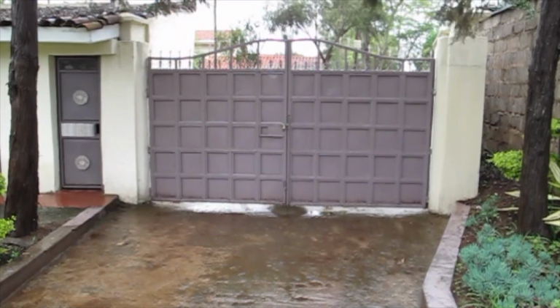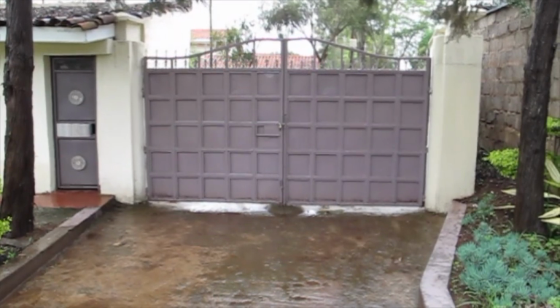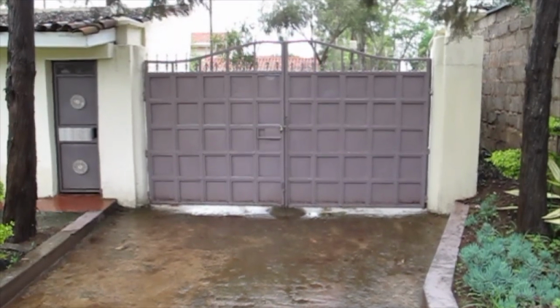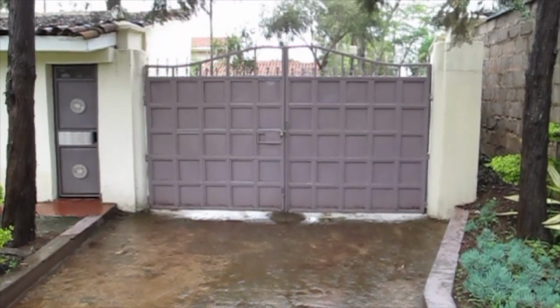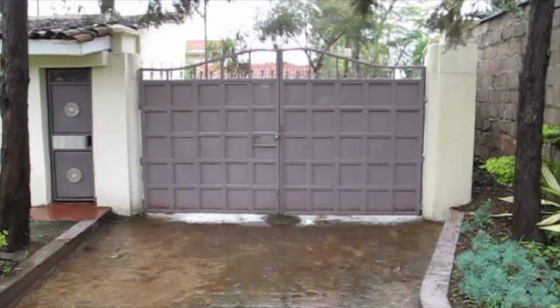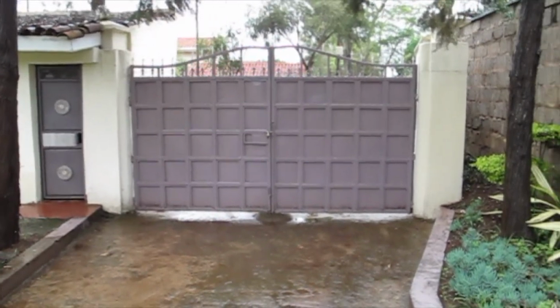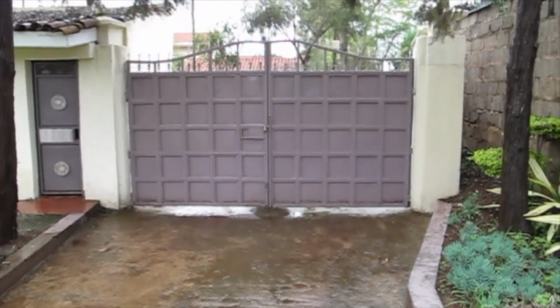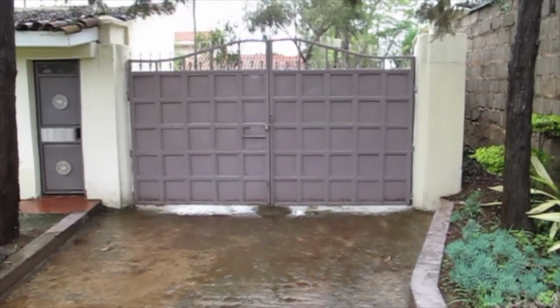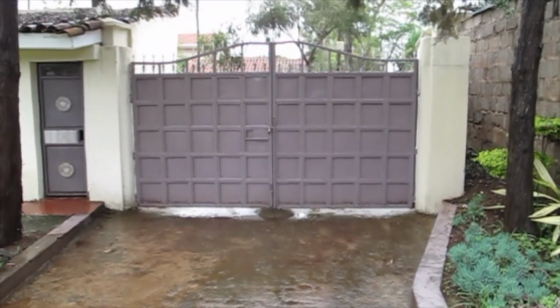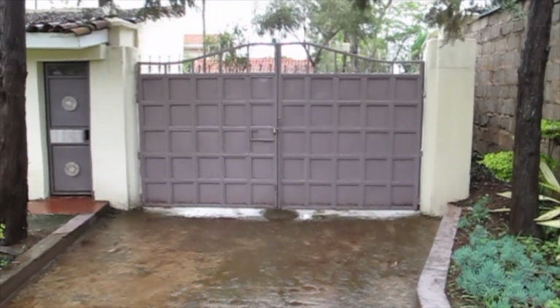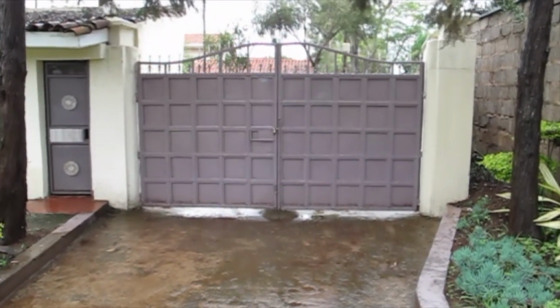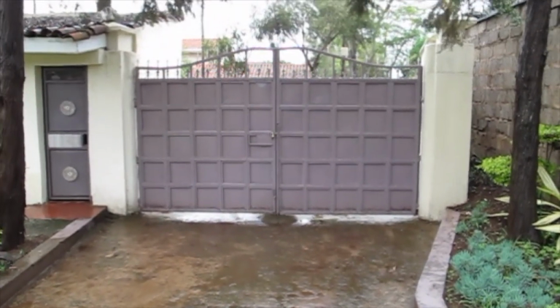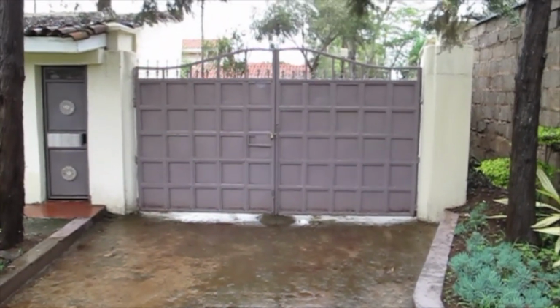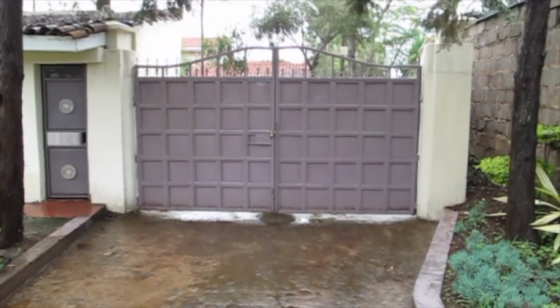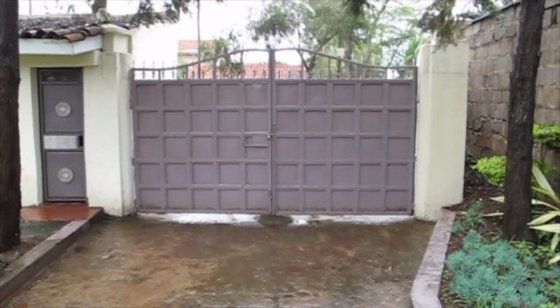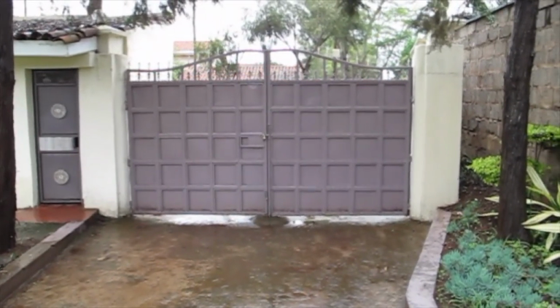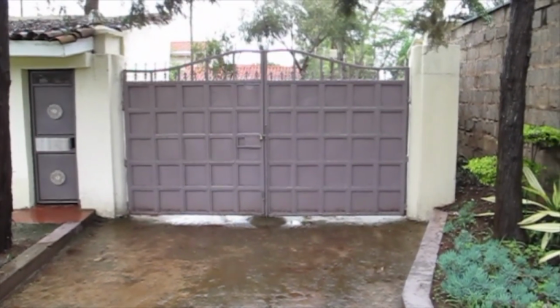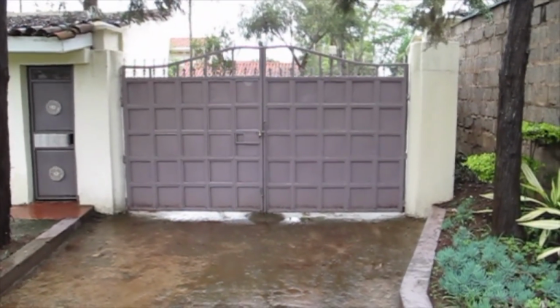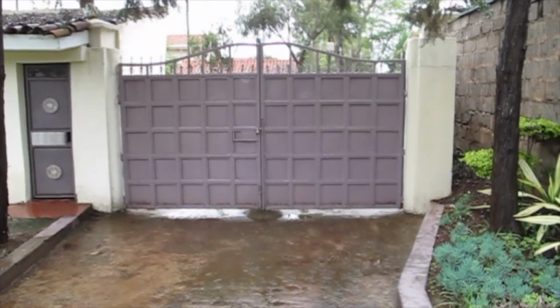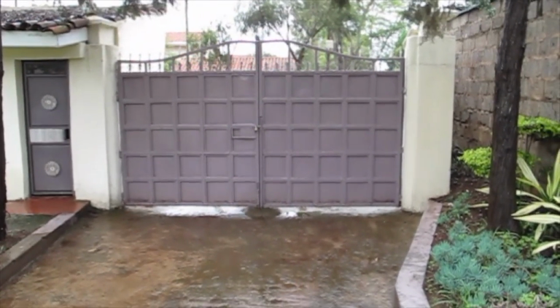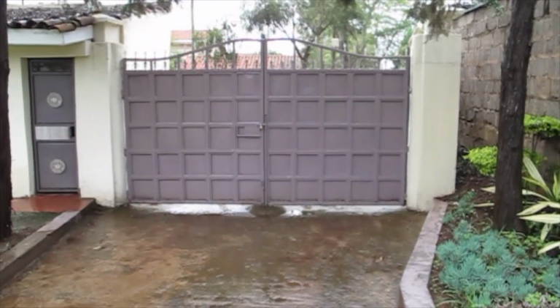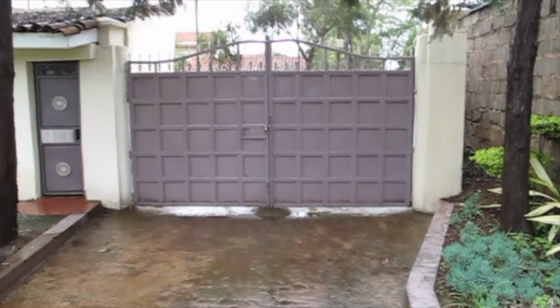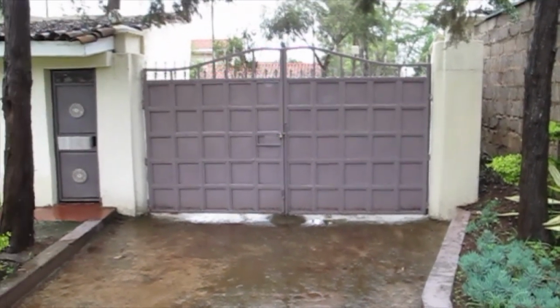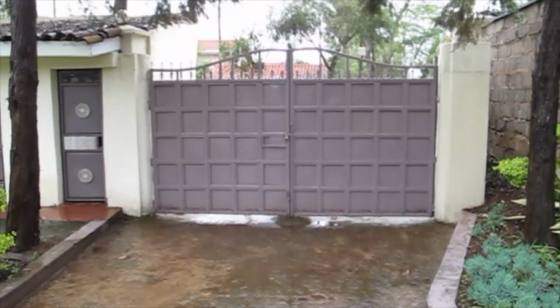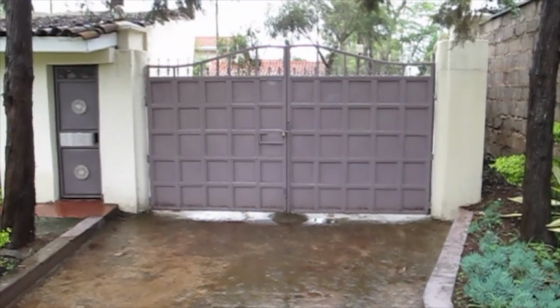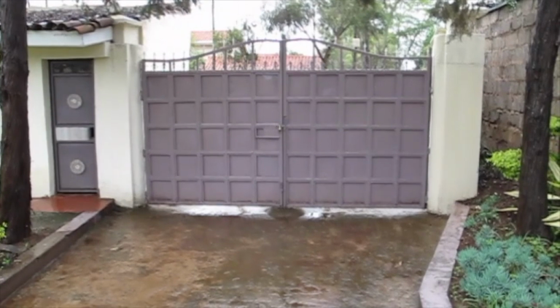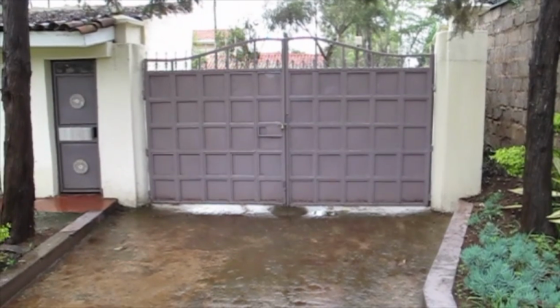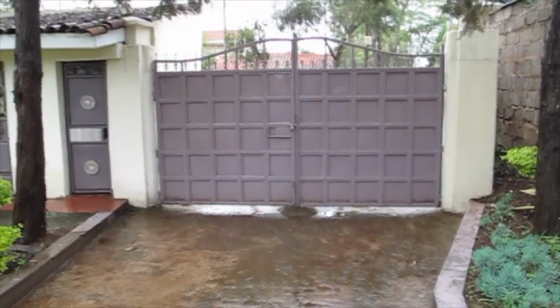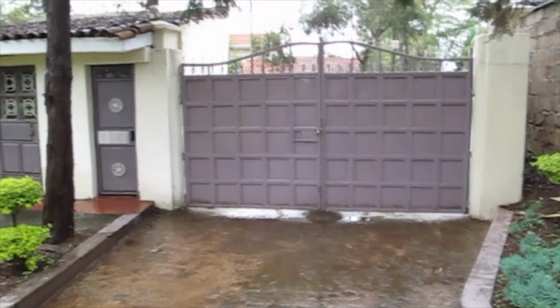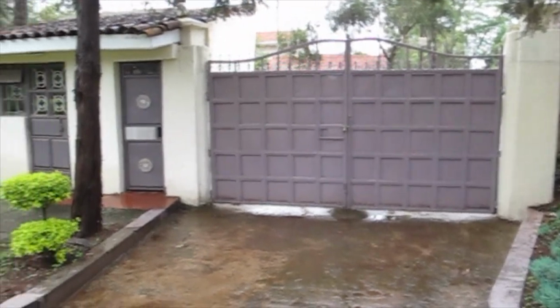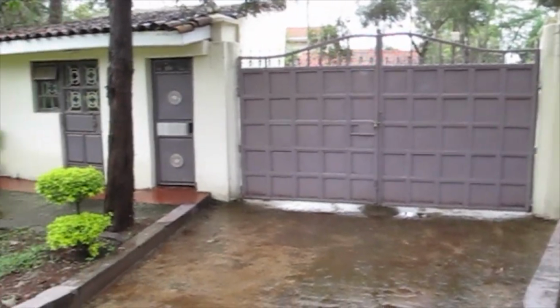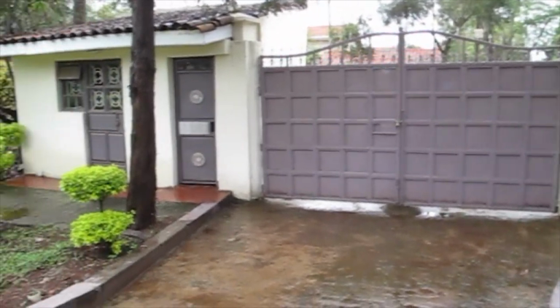Okay, this is Valley House. I'm on the inside of the gate, but it looks the same on the other side.